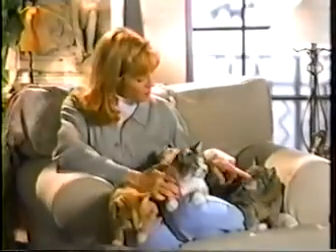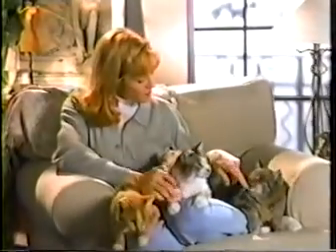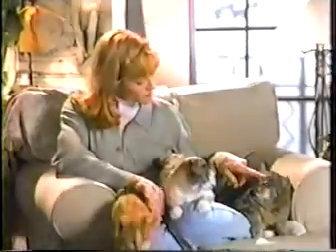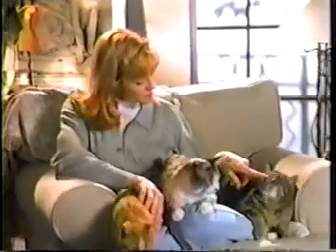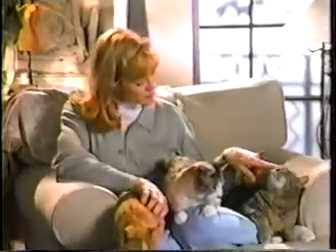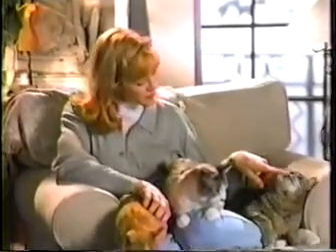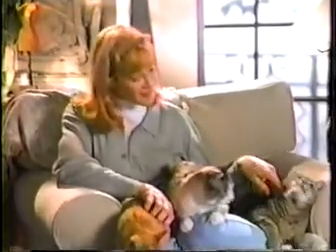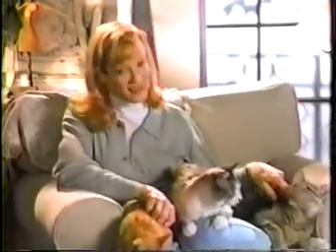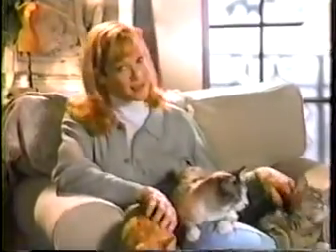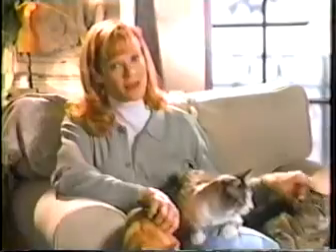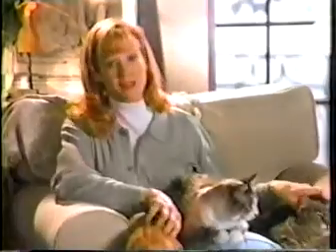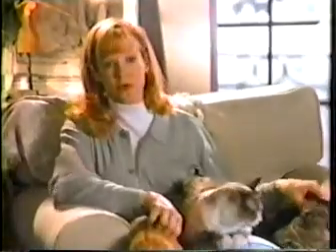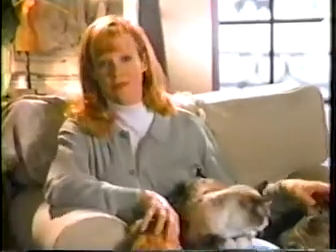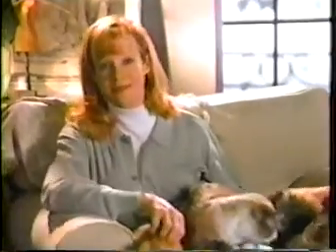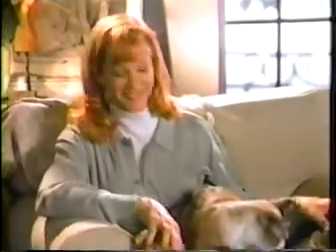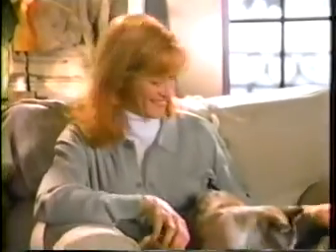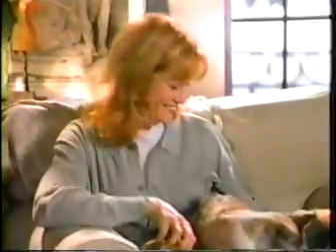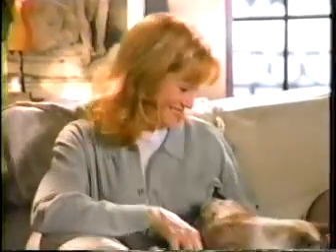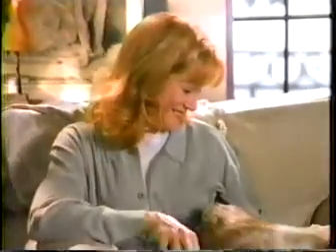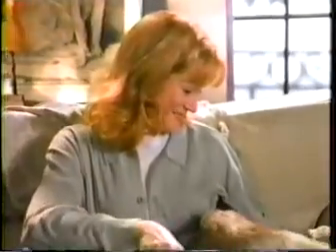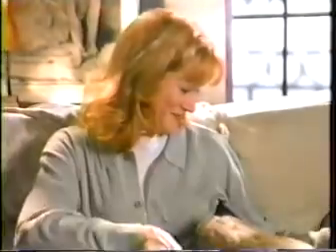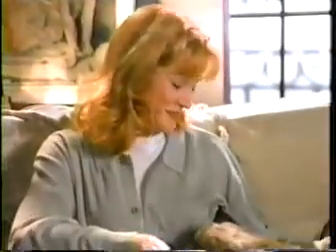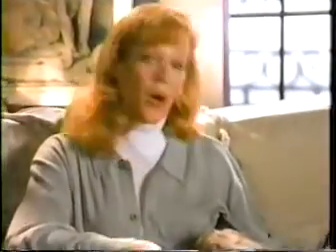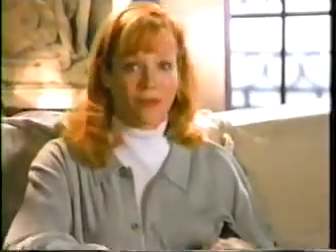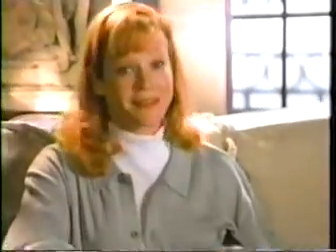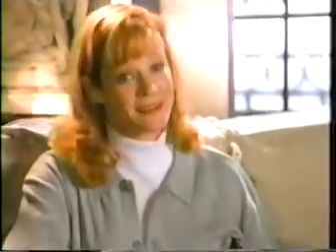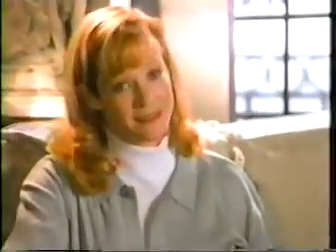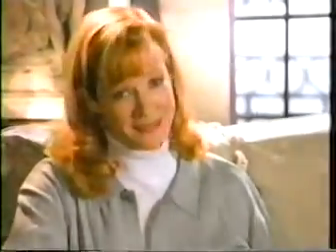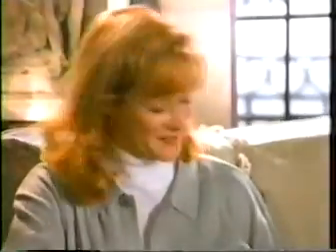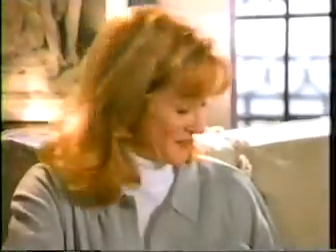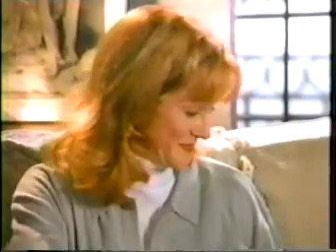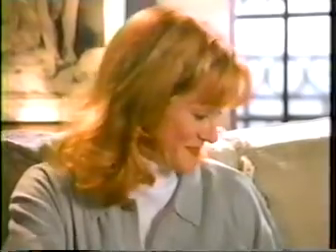Boy, you're really into cats. I'm an expert. Then you must know about Fresh Step's great odor control. Oh yeah, well, there's something better.